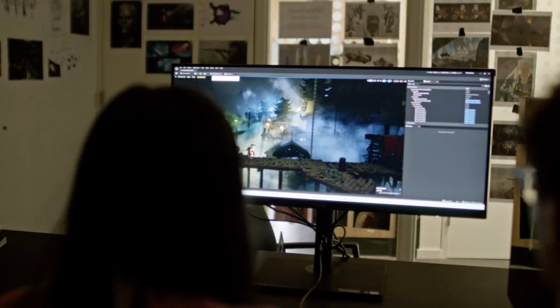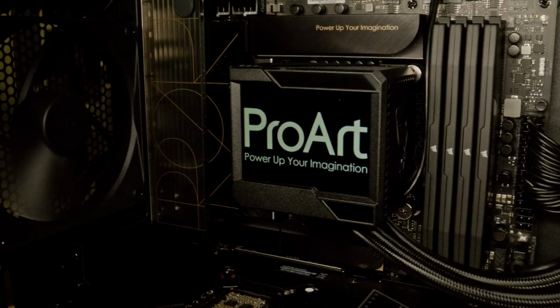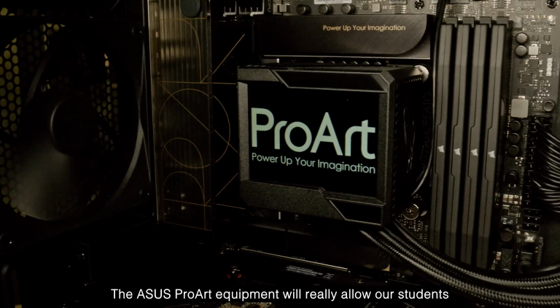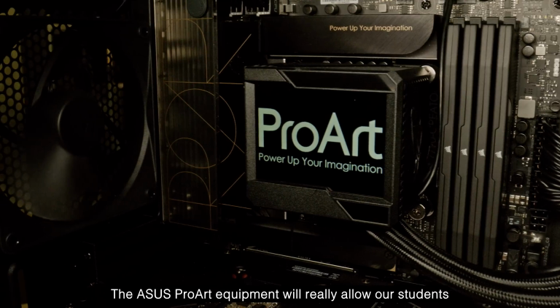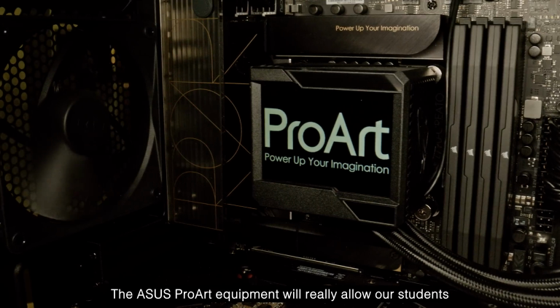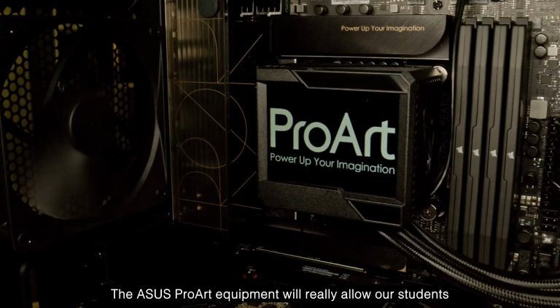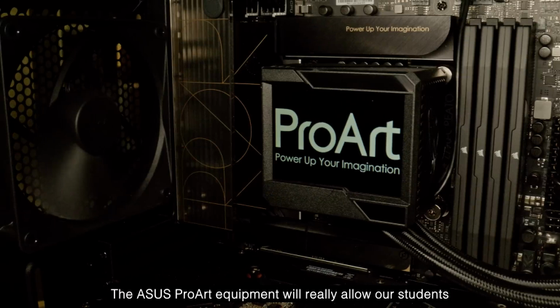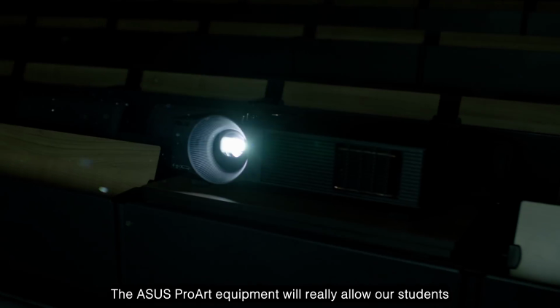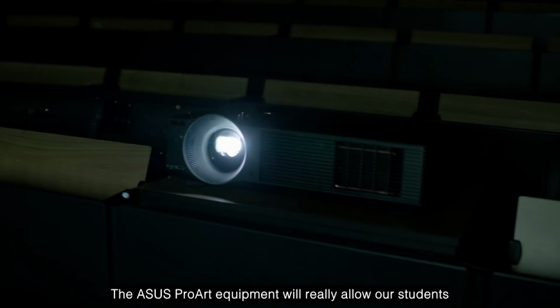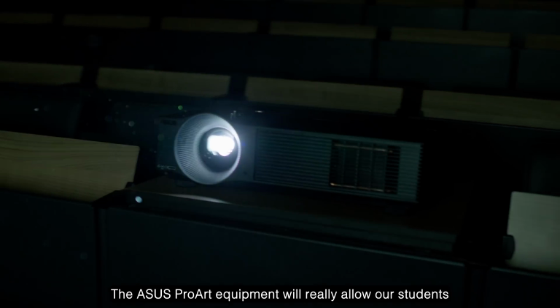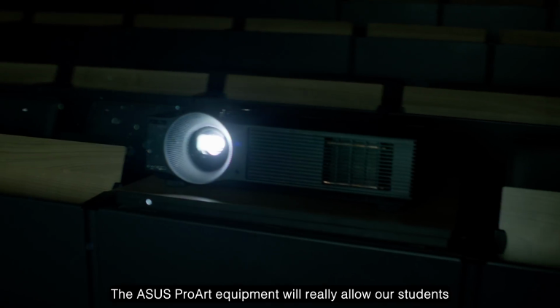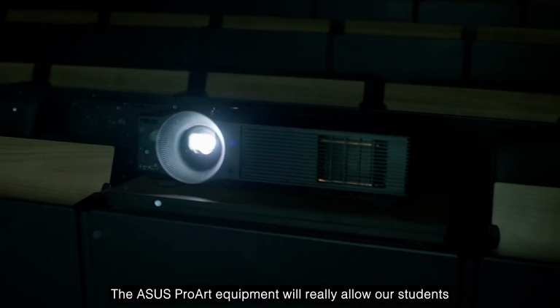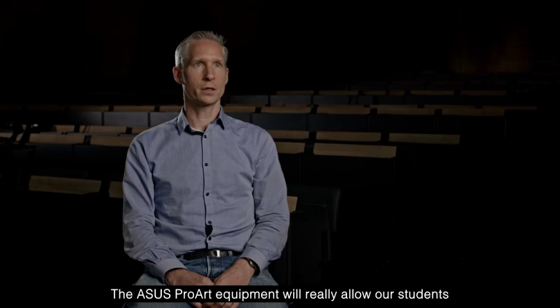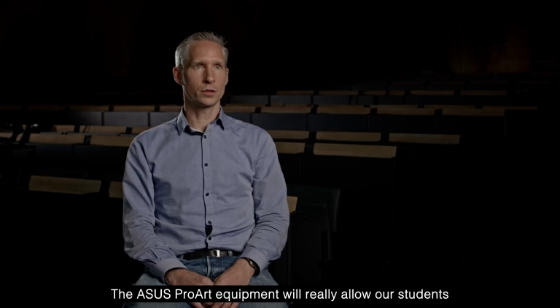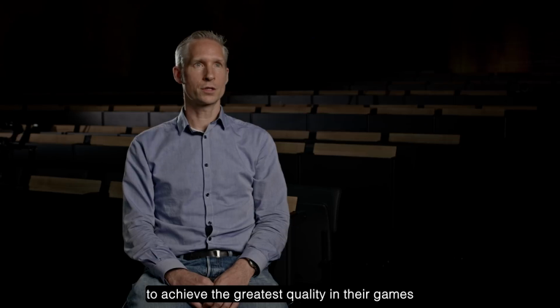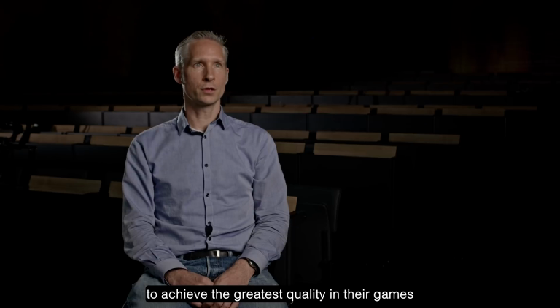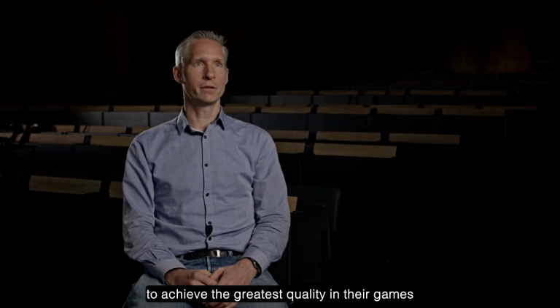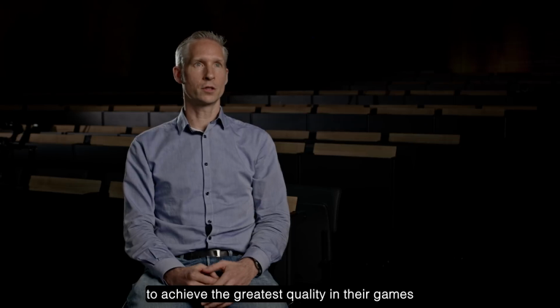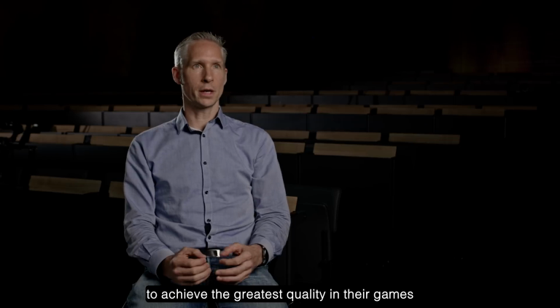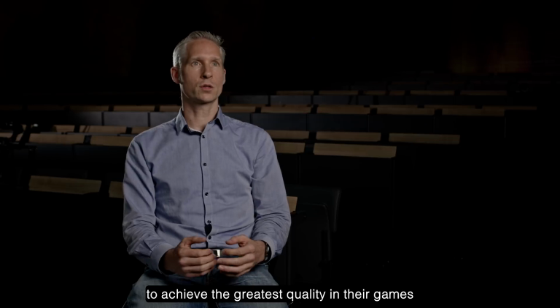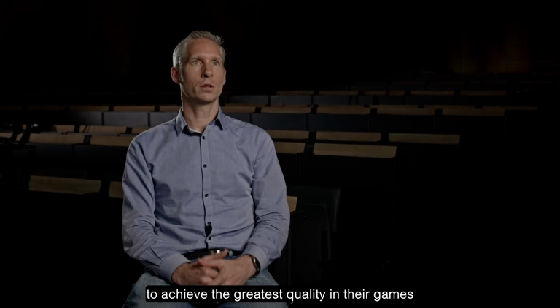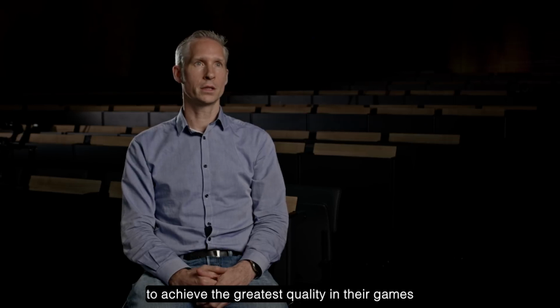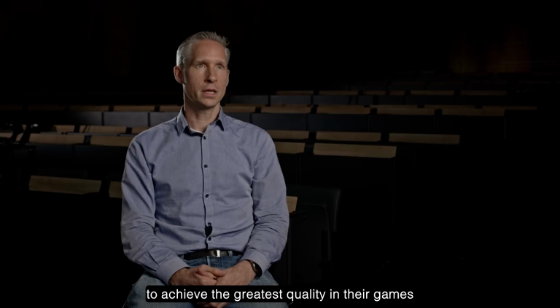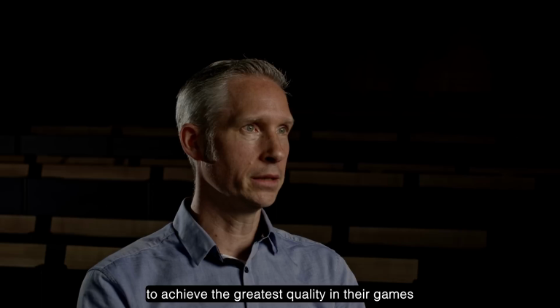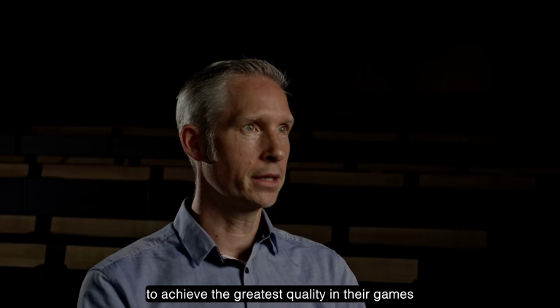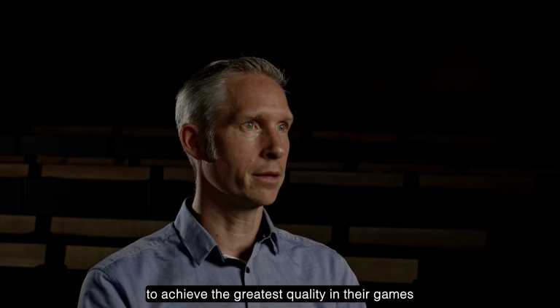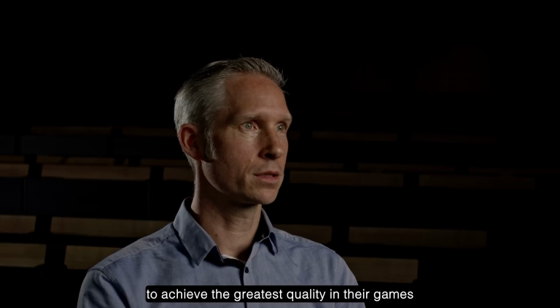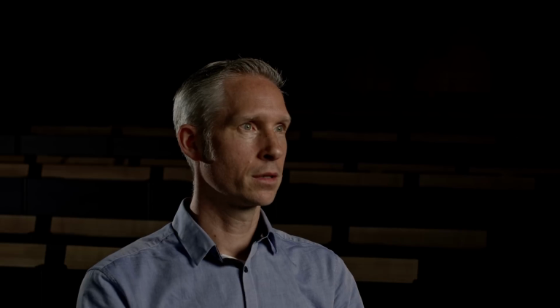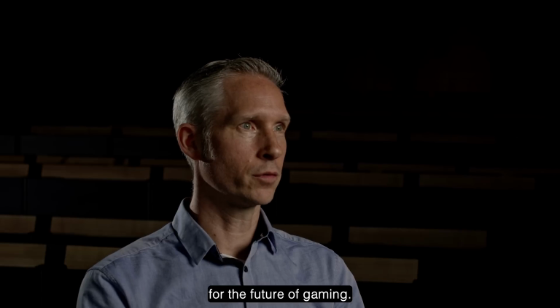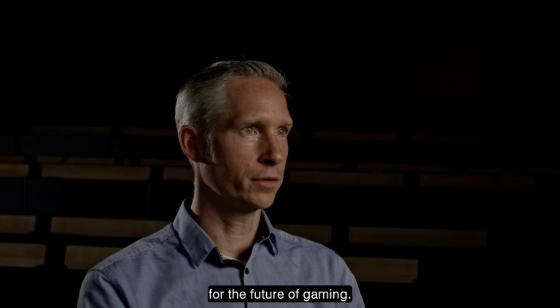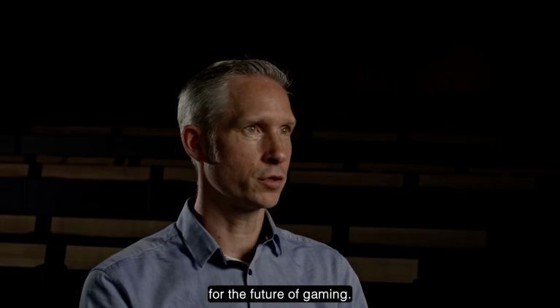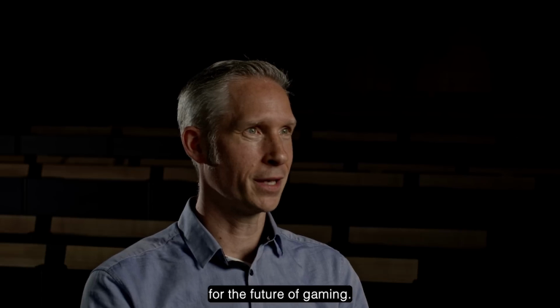The Asus ProArt equipment will really allow our students to achieve the greatest quality in their games for the future of gaming.